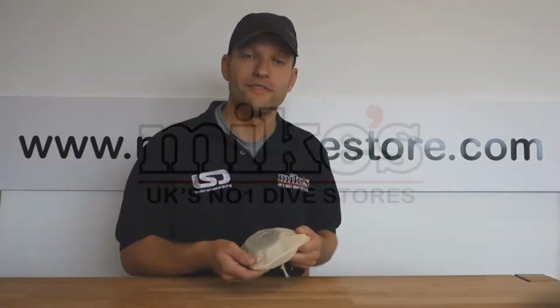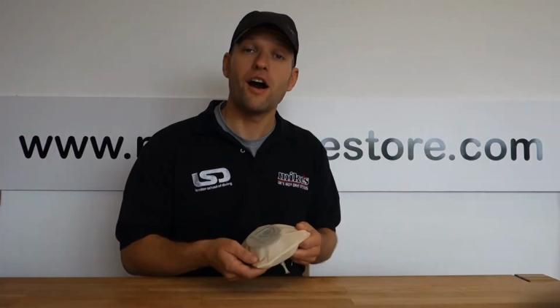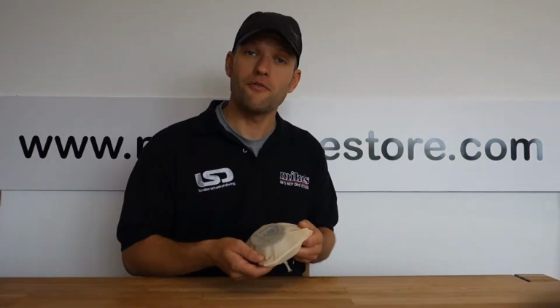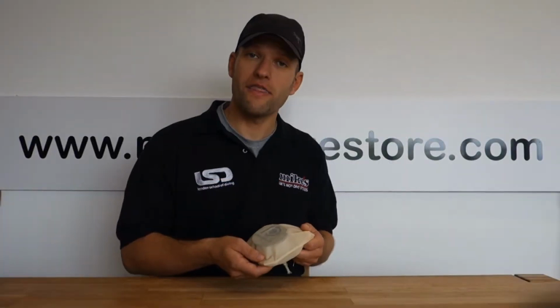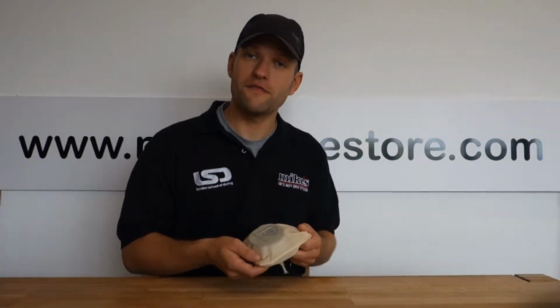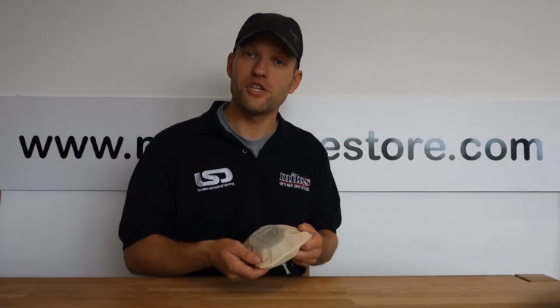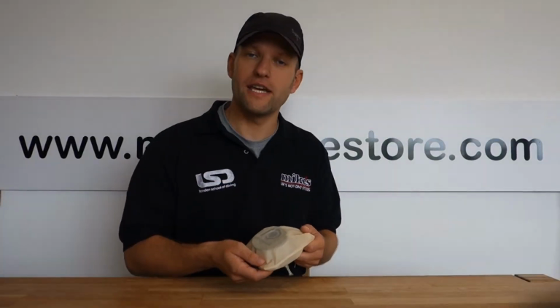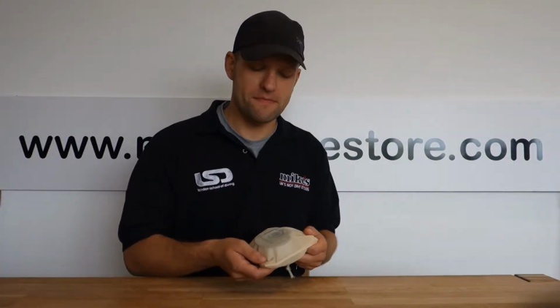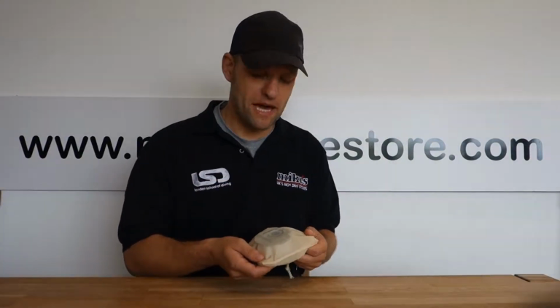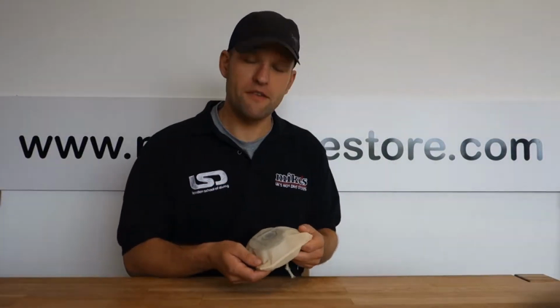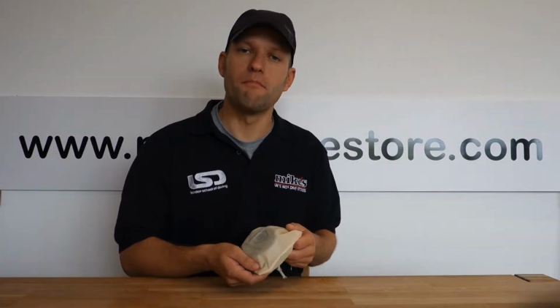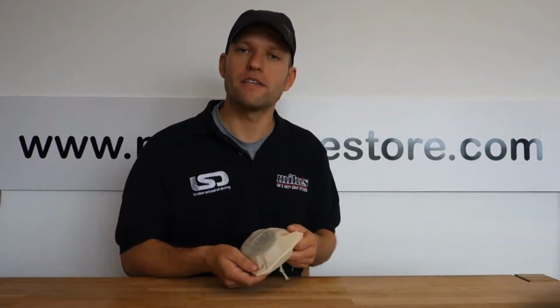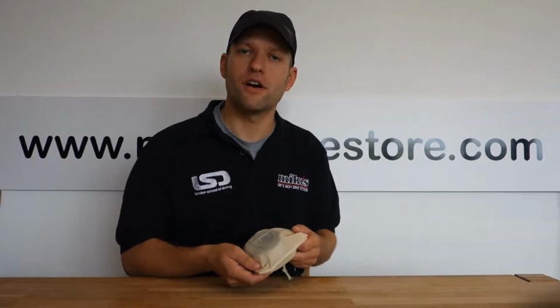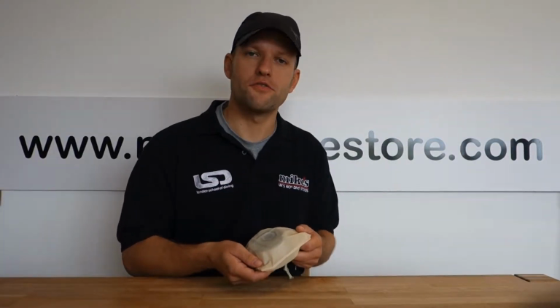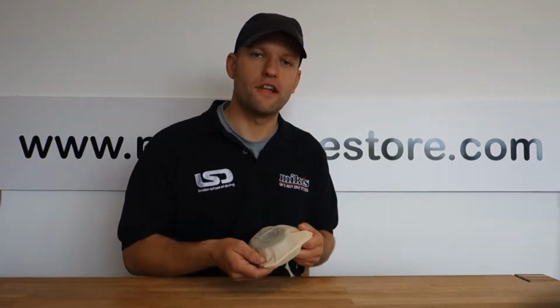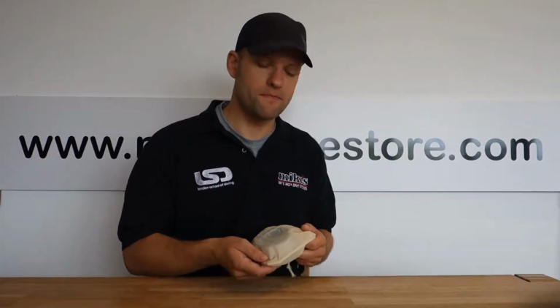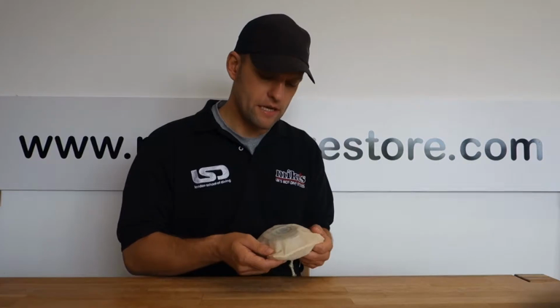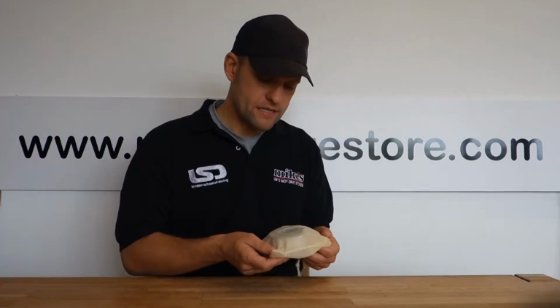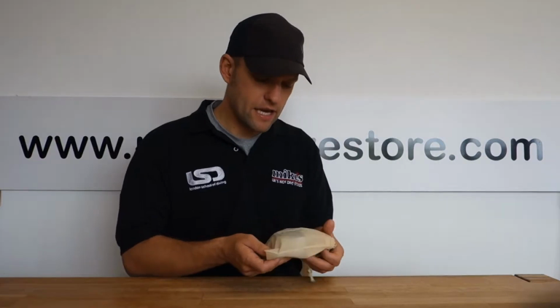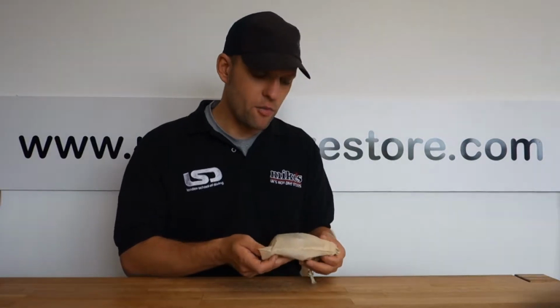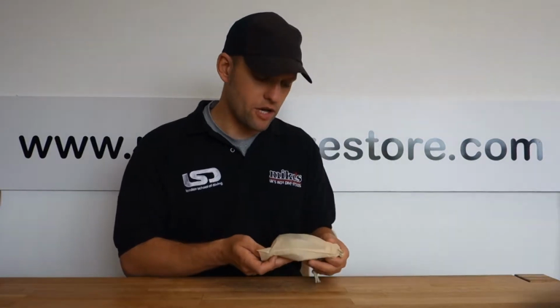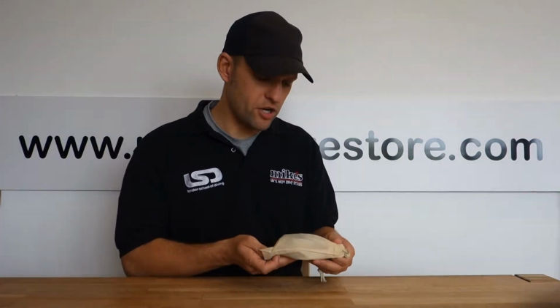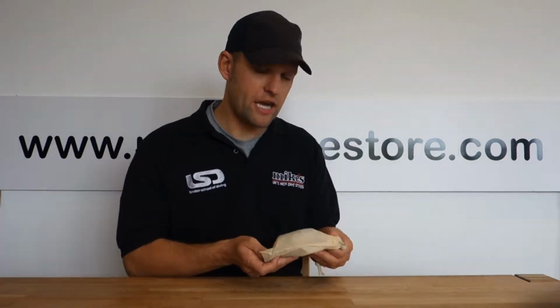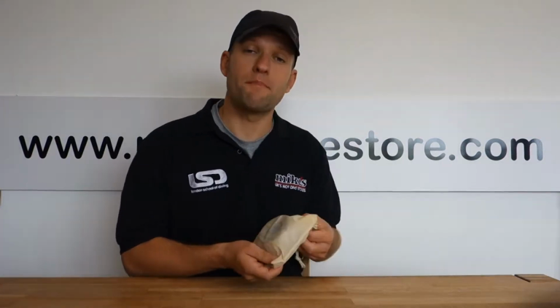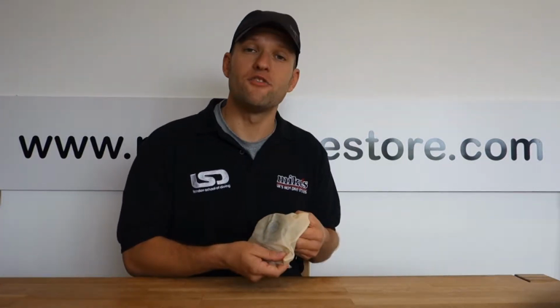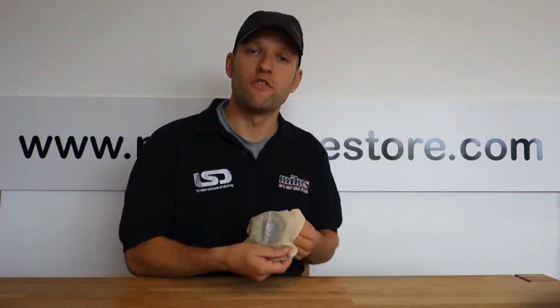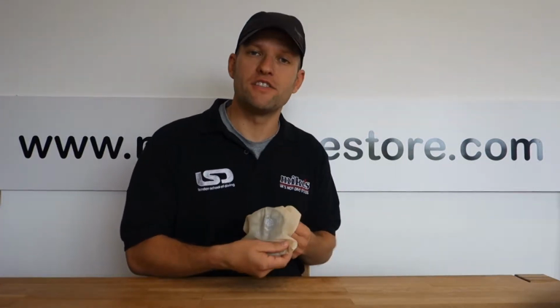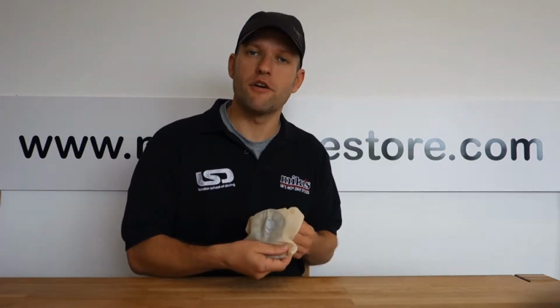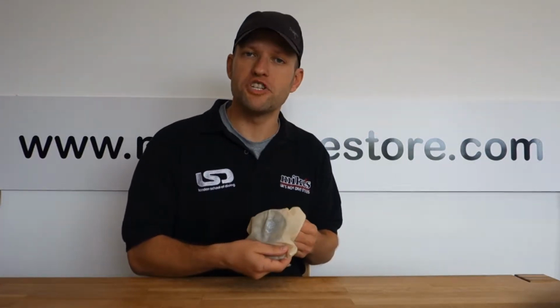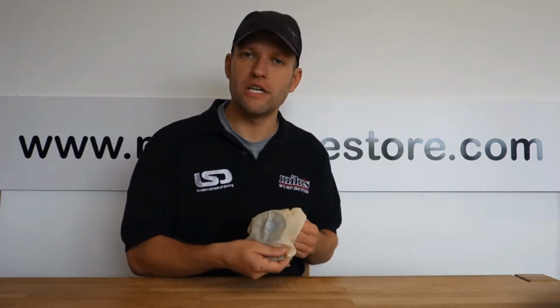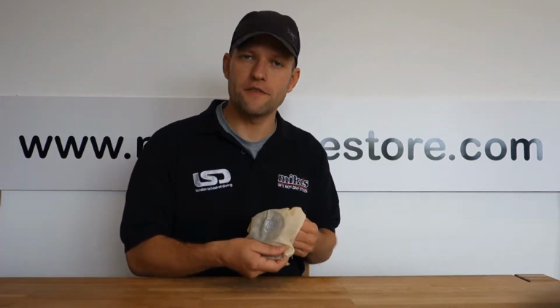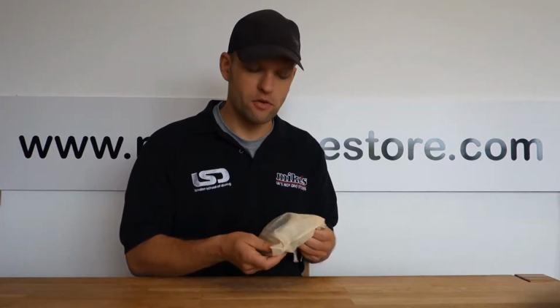Hi everyone, thanks for tuning in. It's Matt here from Mike's Dive Store in London. Today we're going to be looking at the Pandora Zero-G Dive Spool.